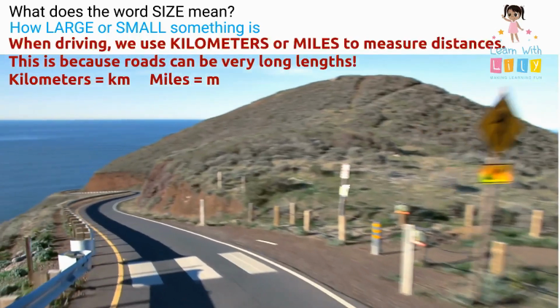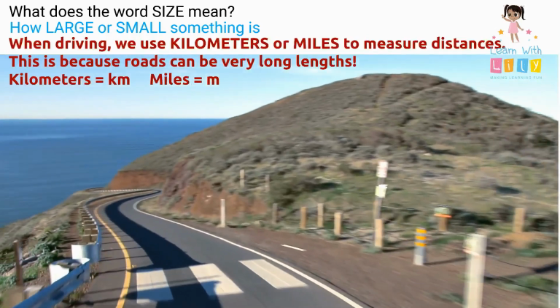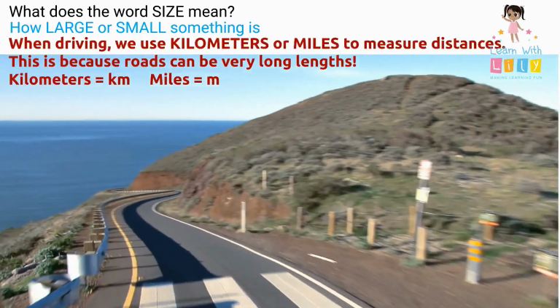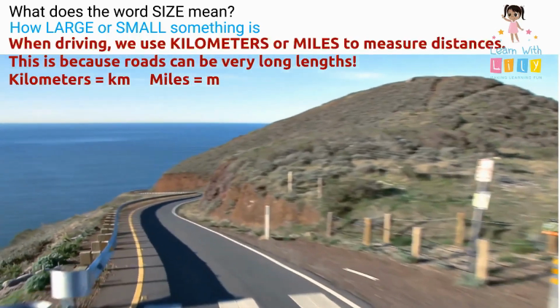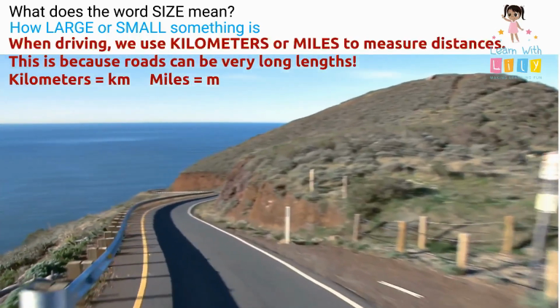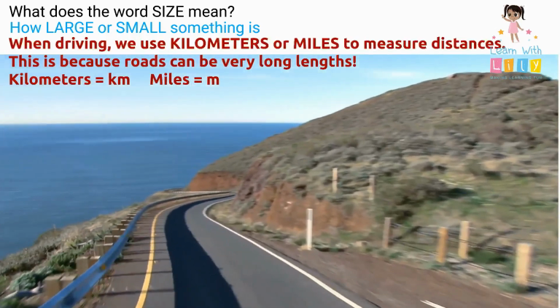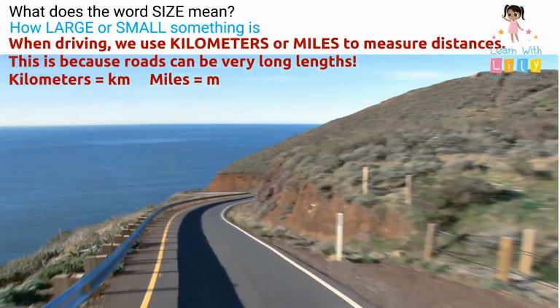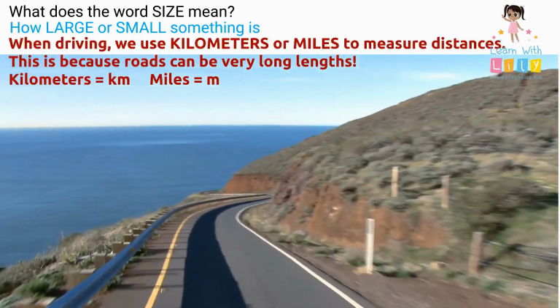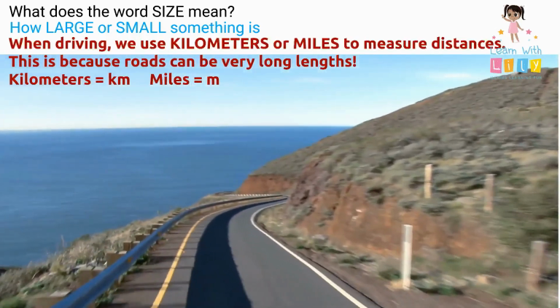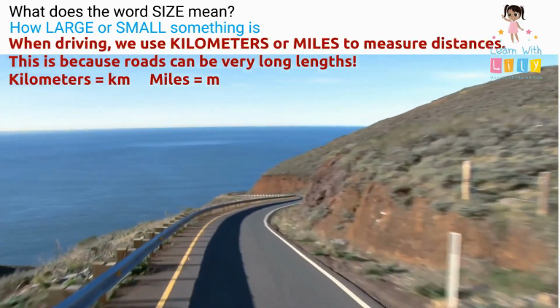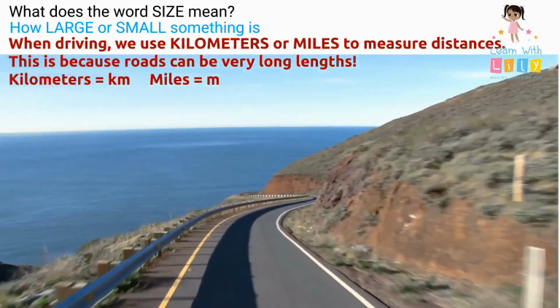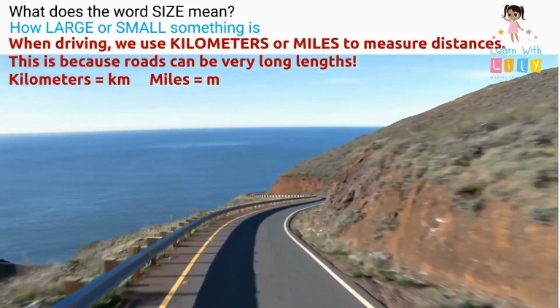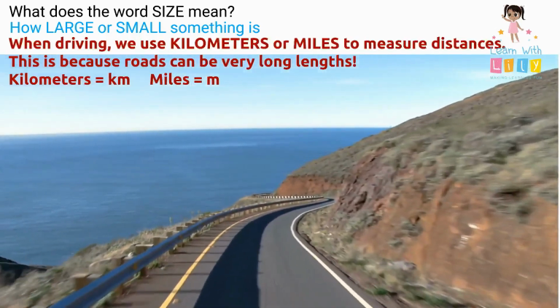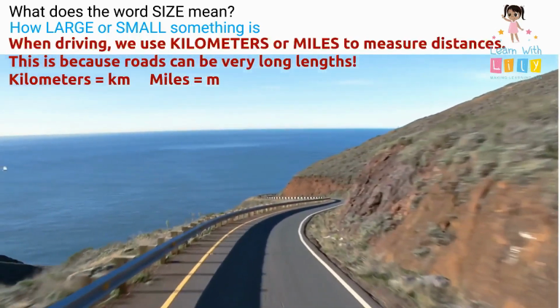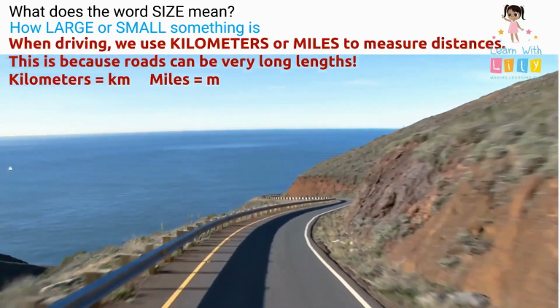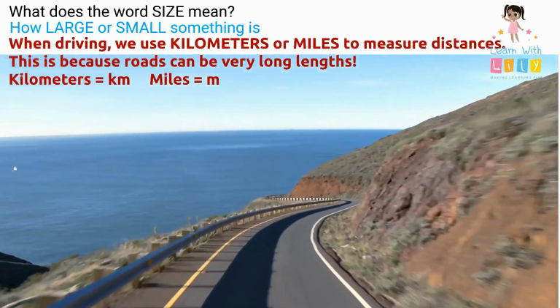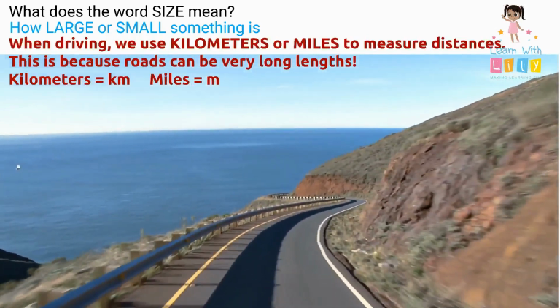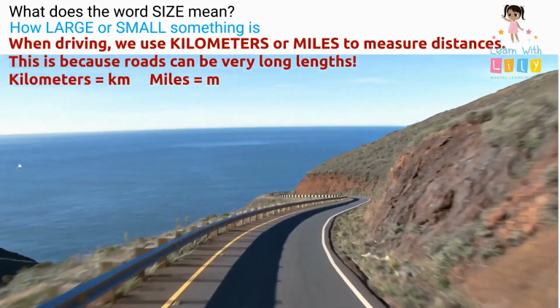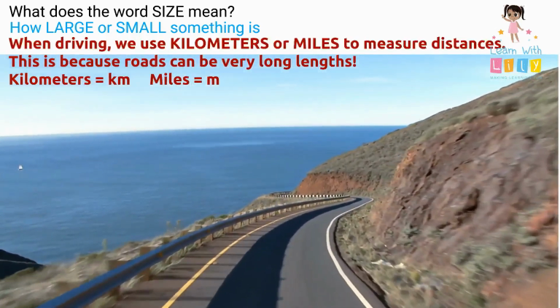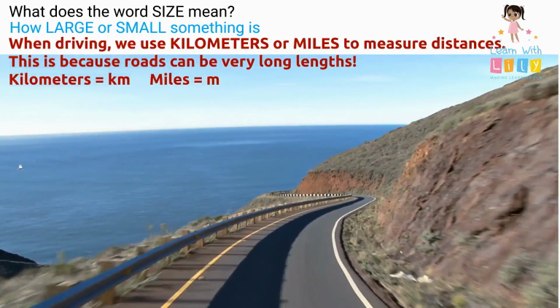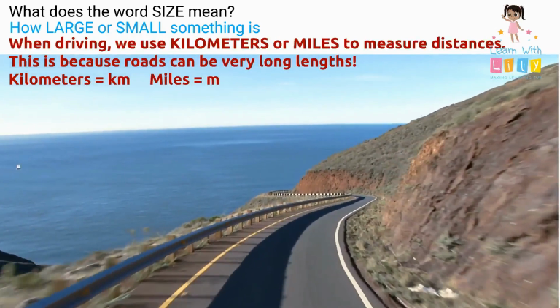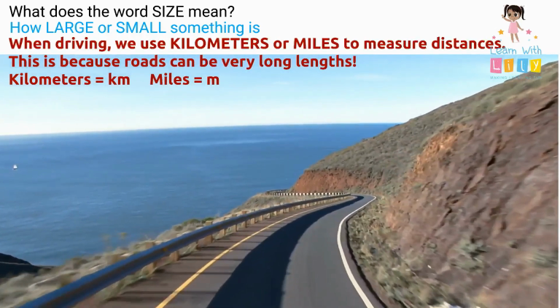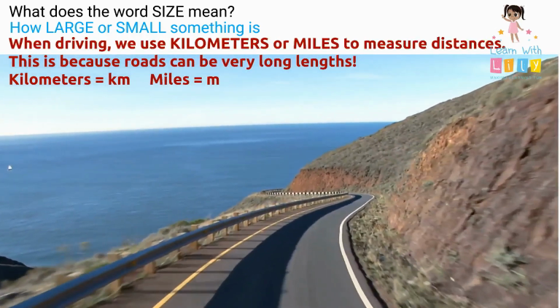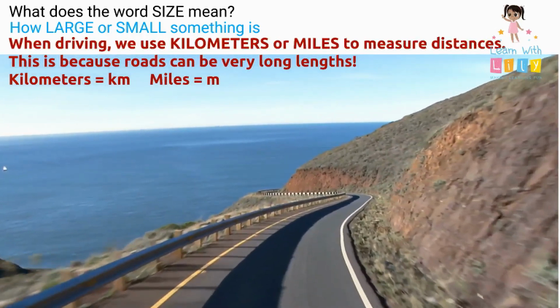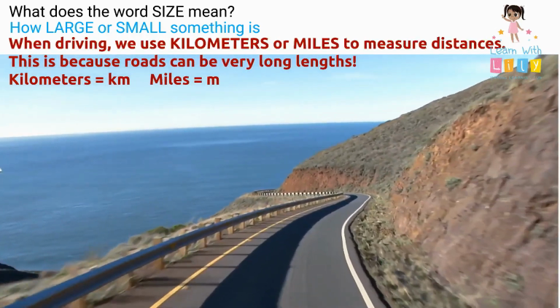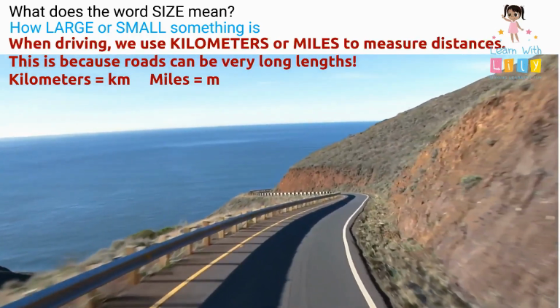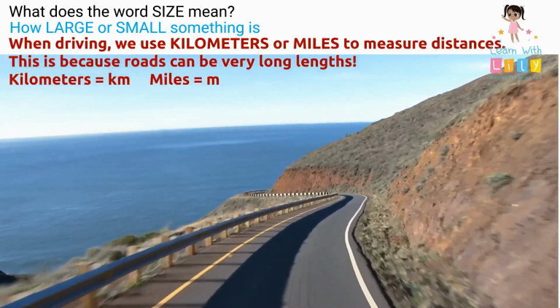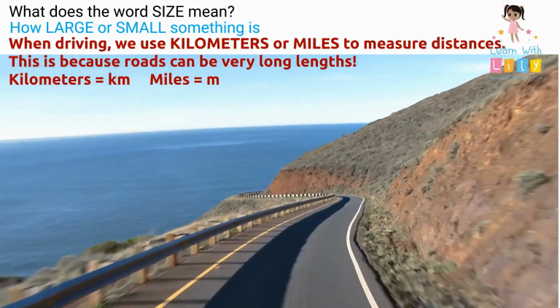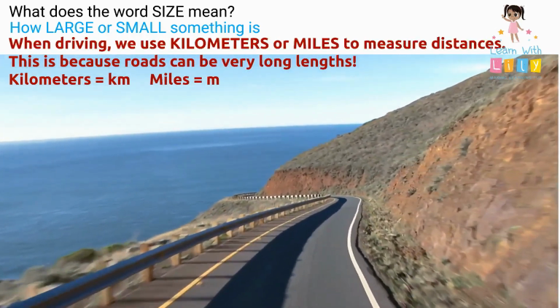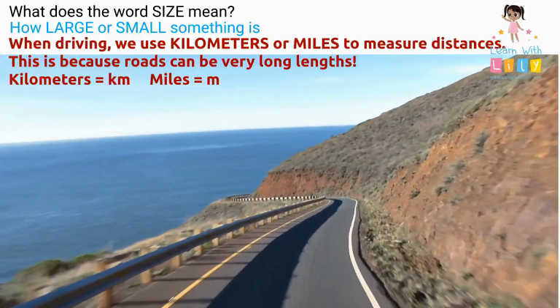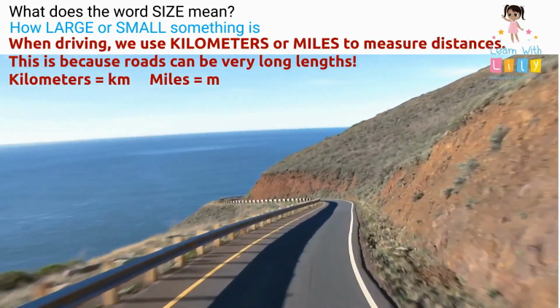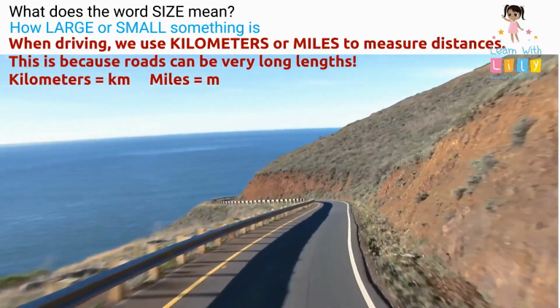And when driving, we use kilometers or miles to measure distances. That's because roads can be very long lengths.